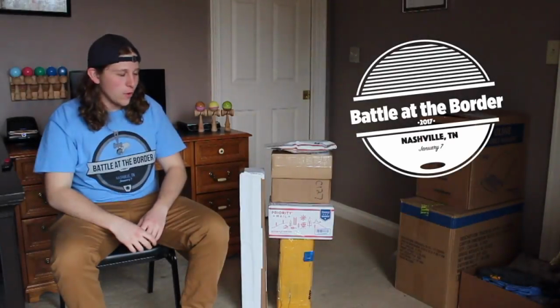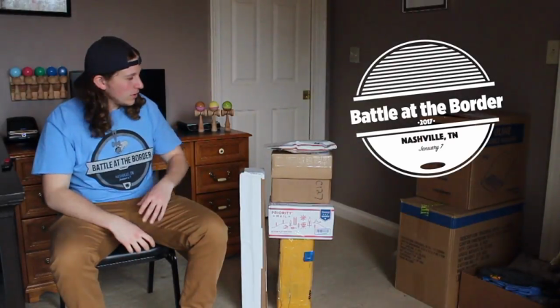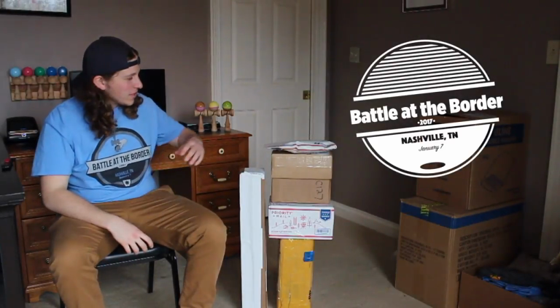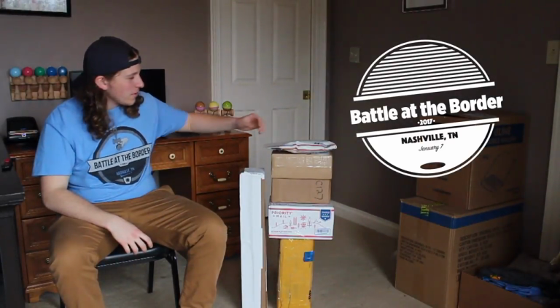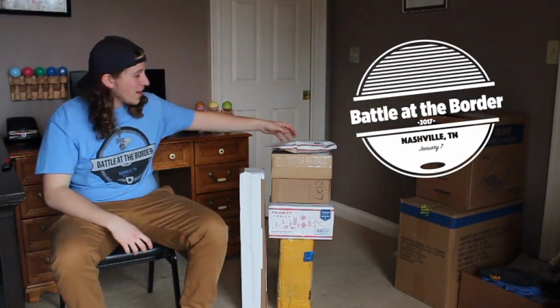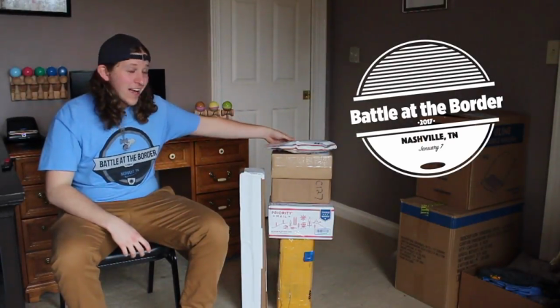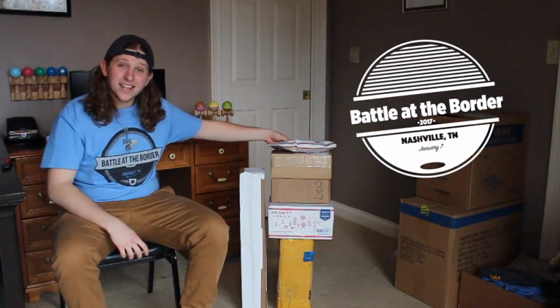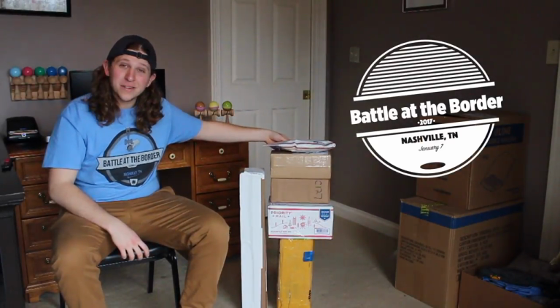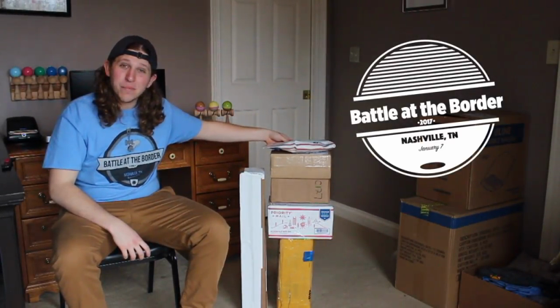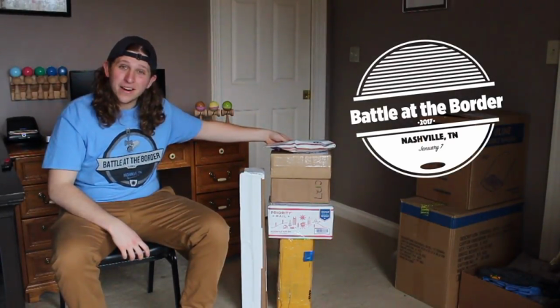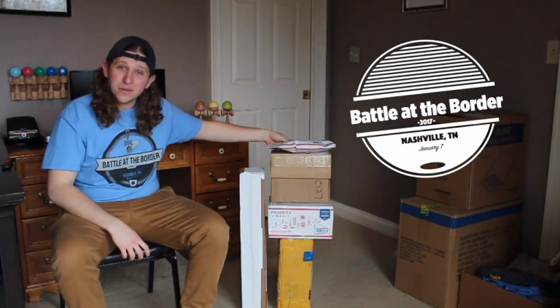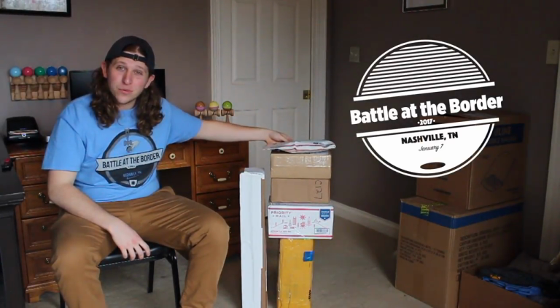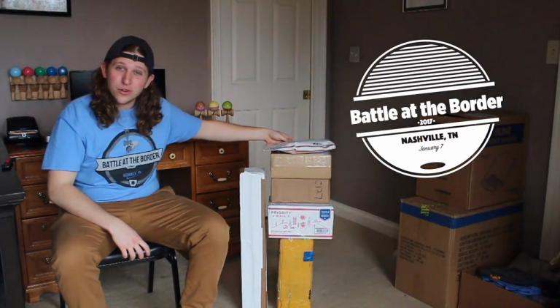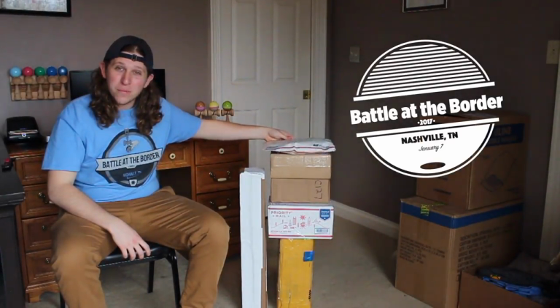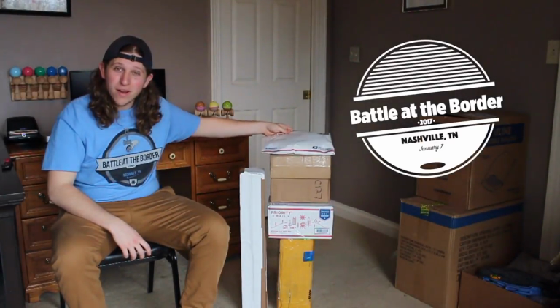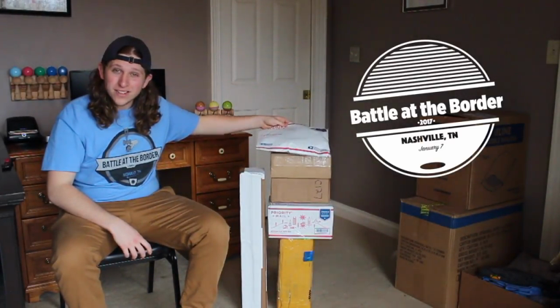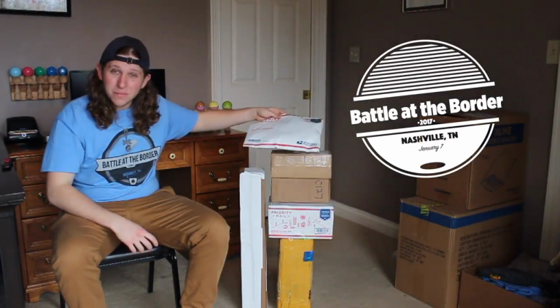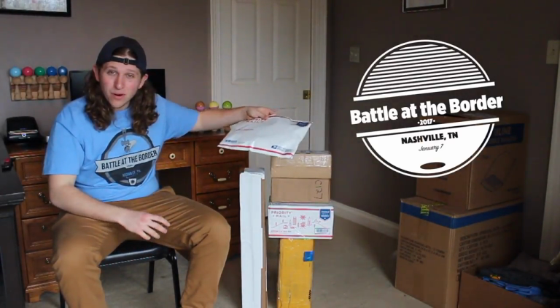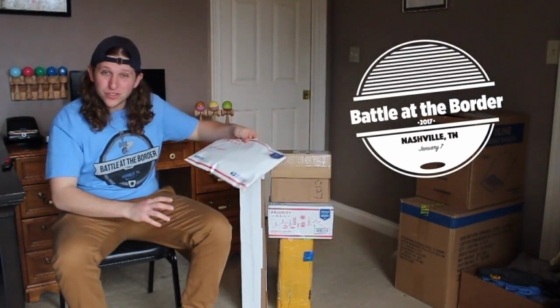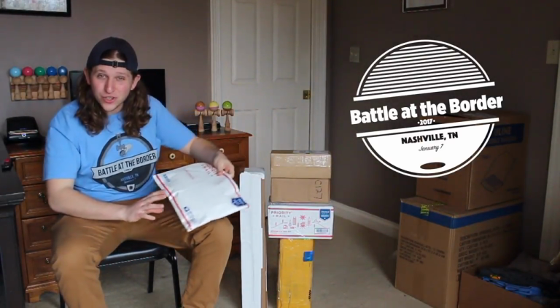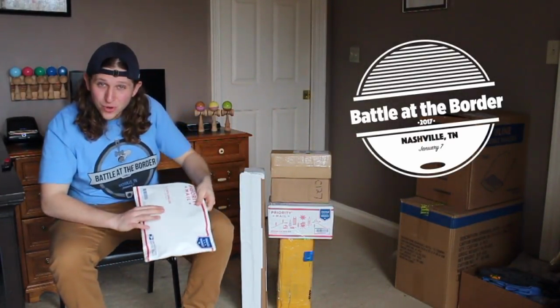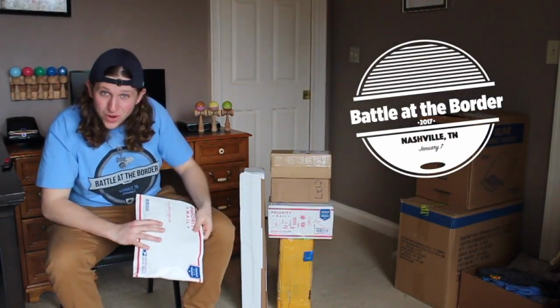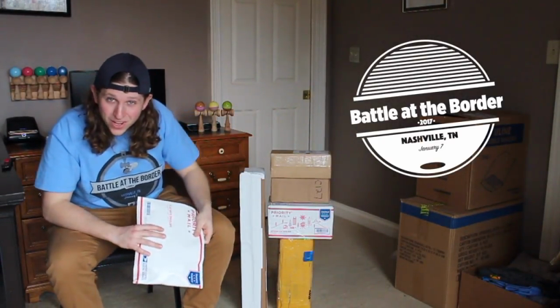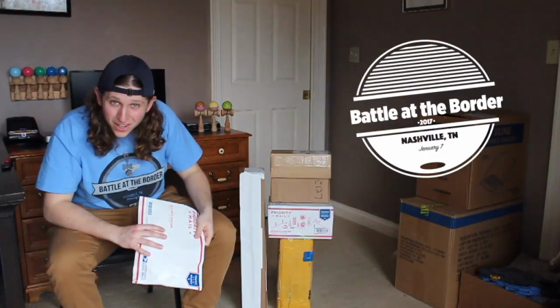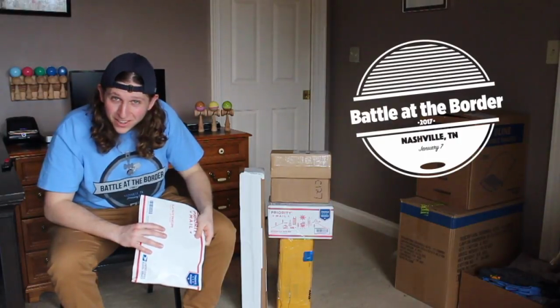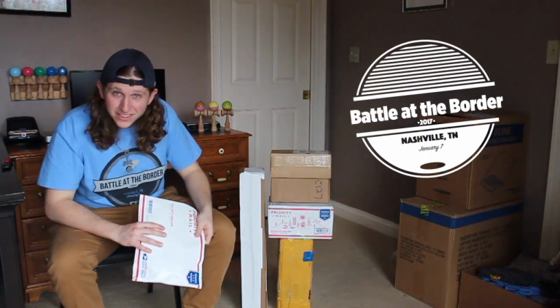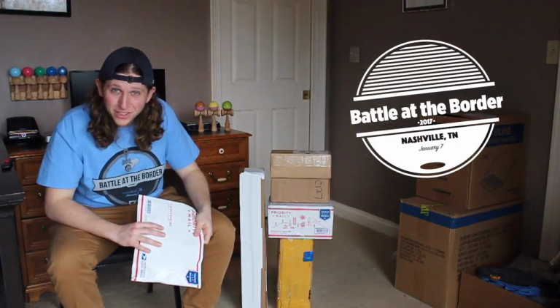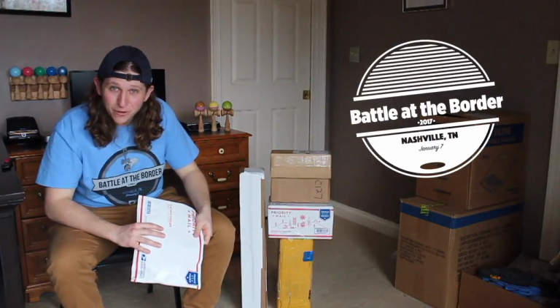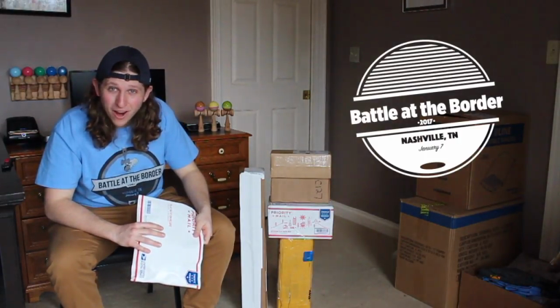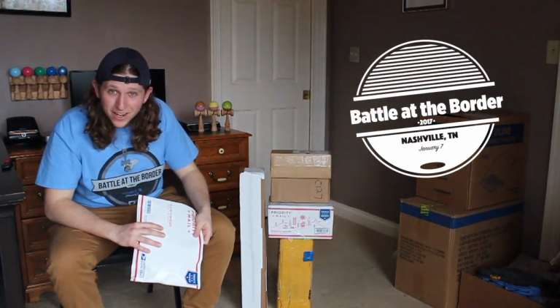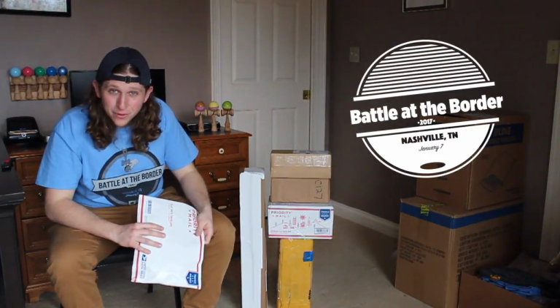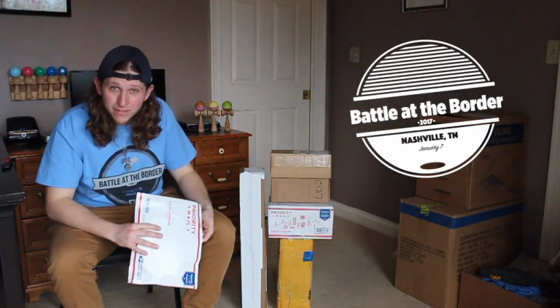What's going on guys? Battle at the Border Unboxing Part 2. Let's just get right into it.